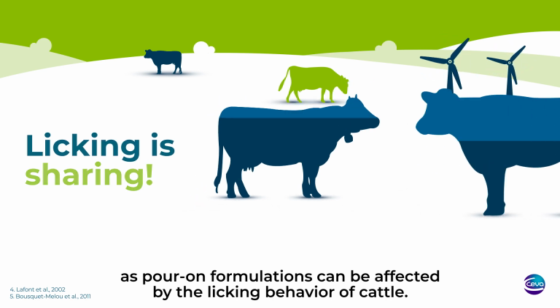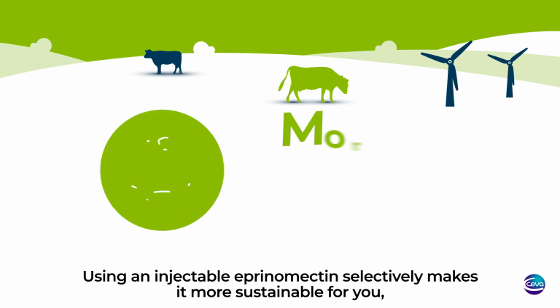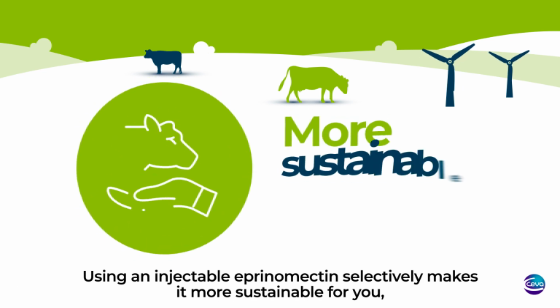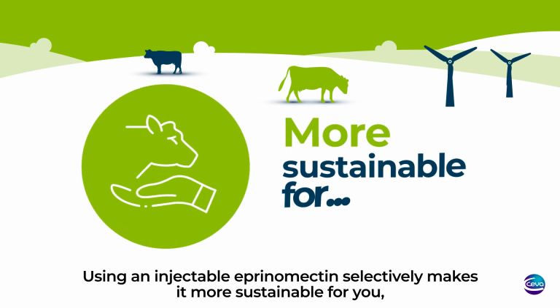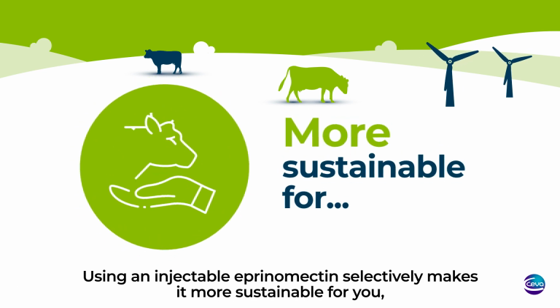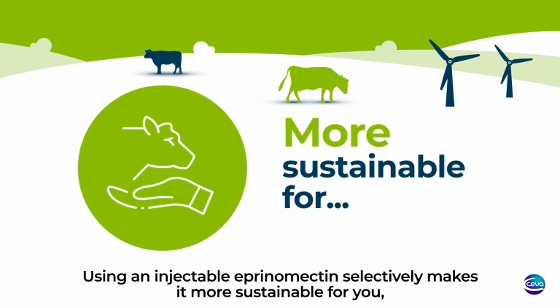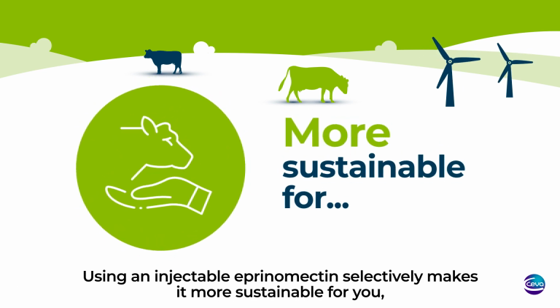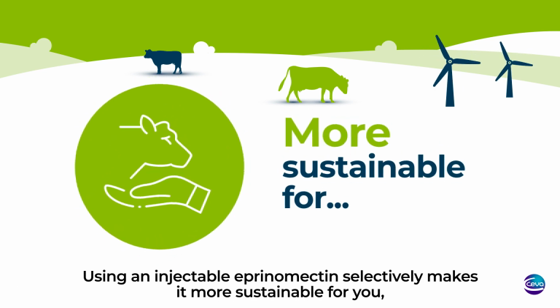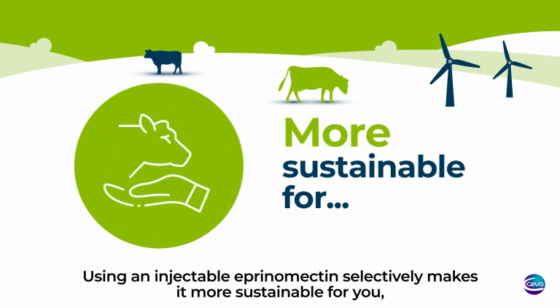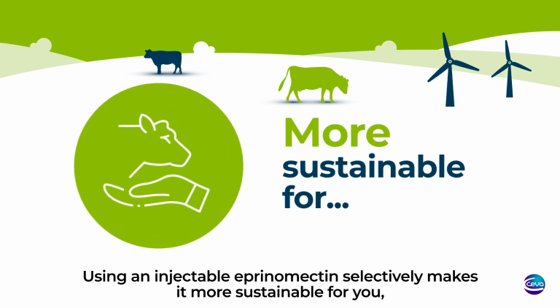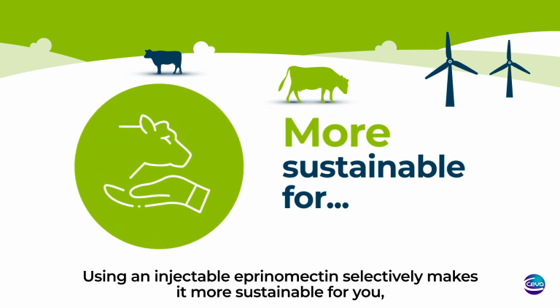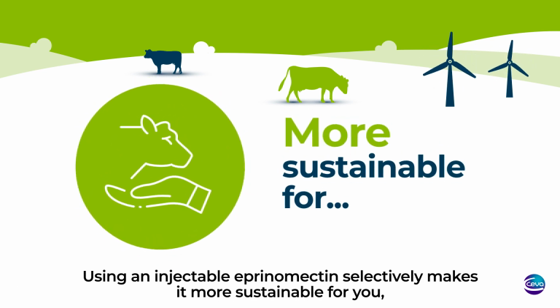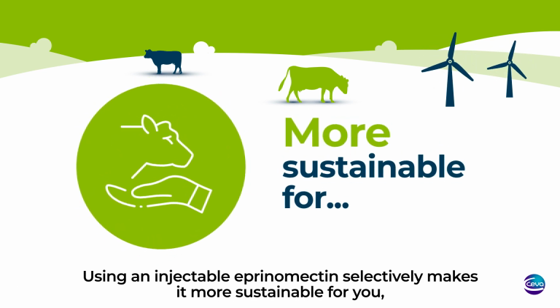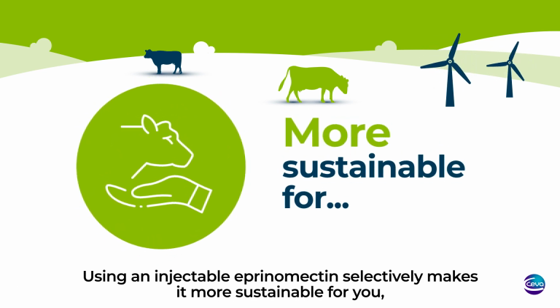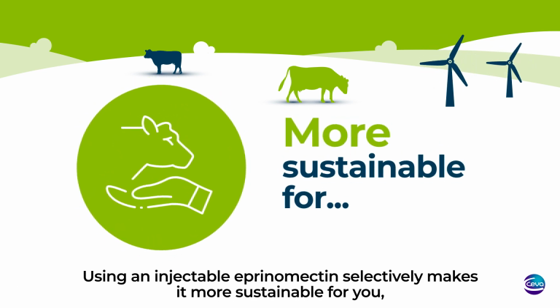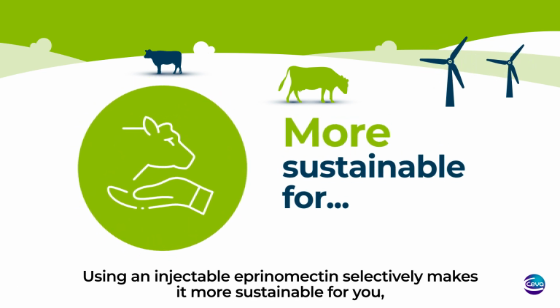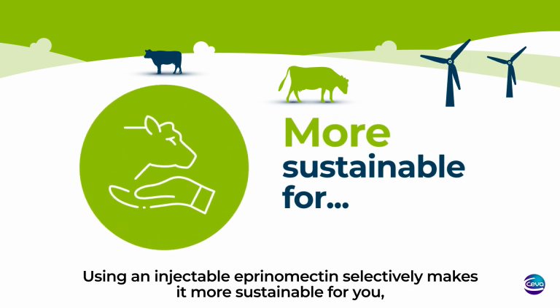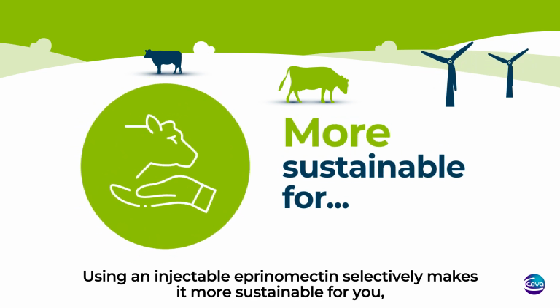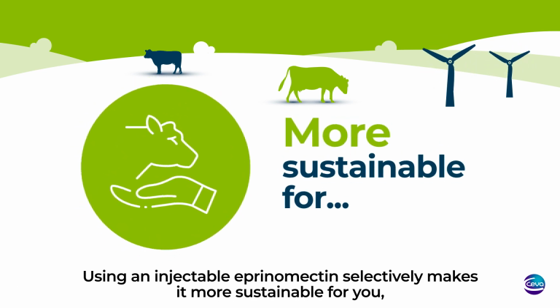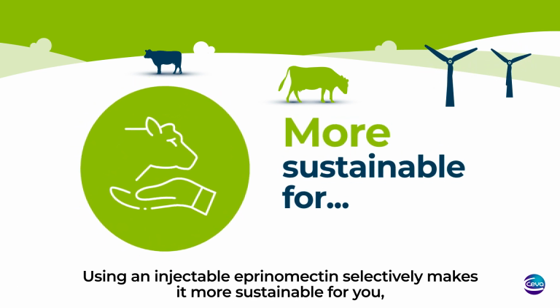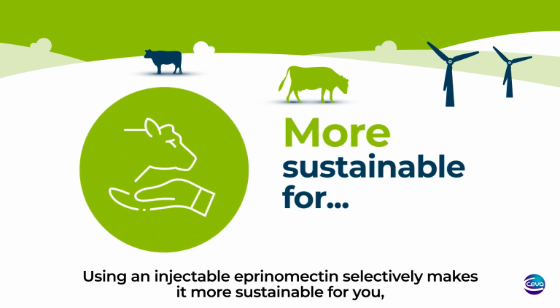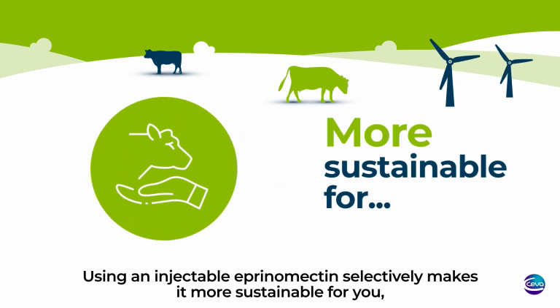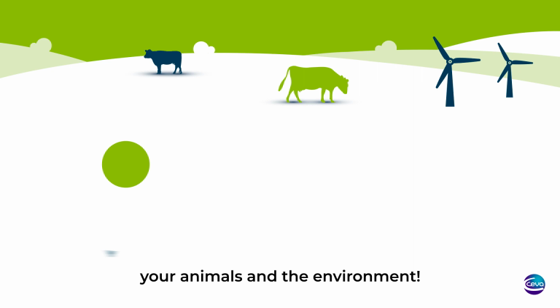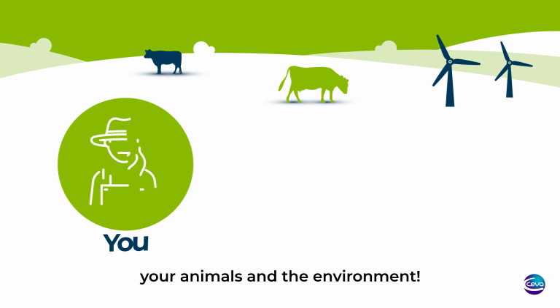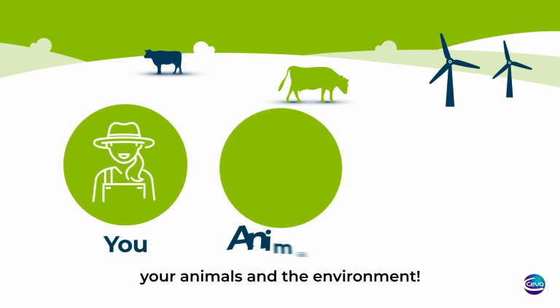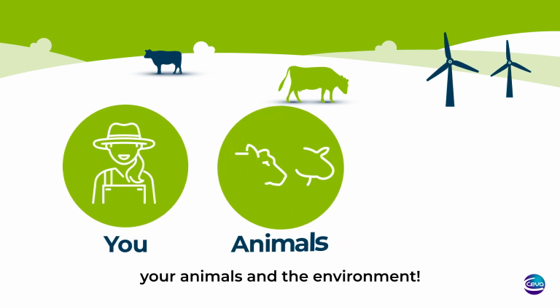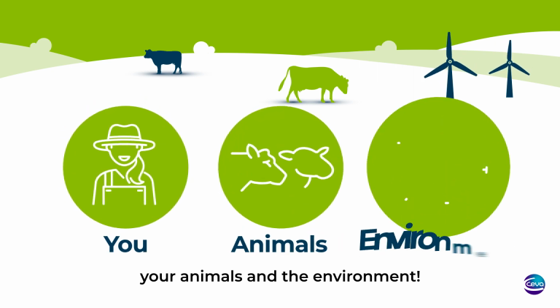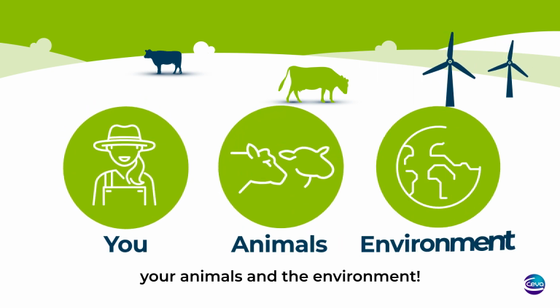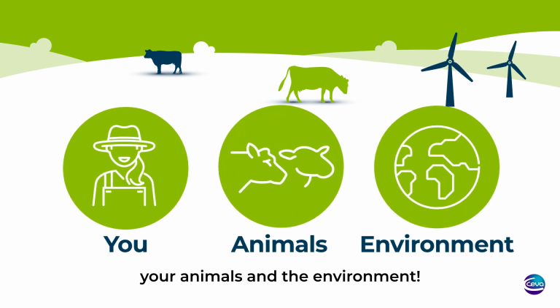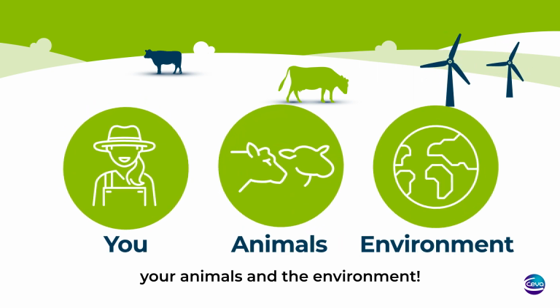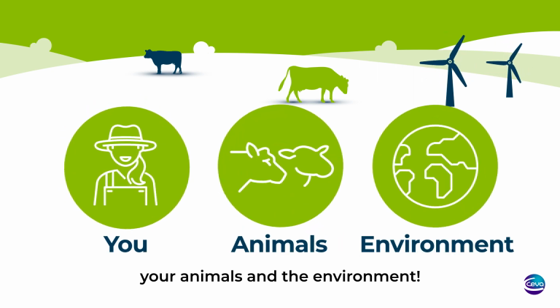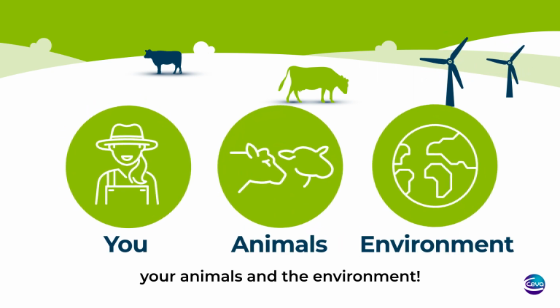Using injectable aprenomectin selectively makes it more sustainable for you, your animals, and the environment.